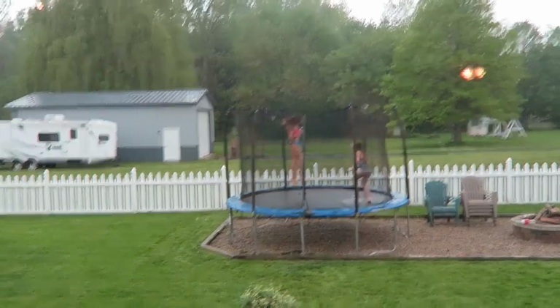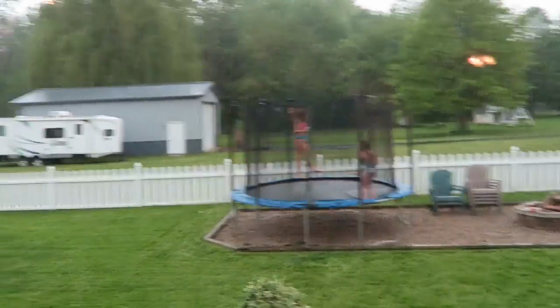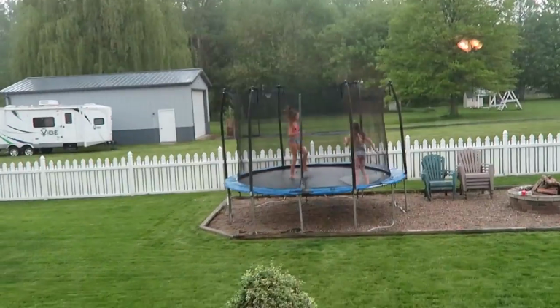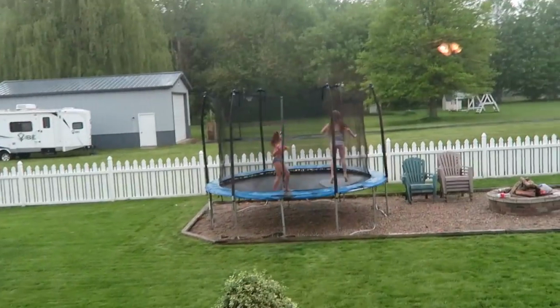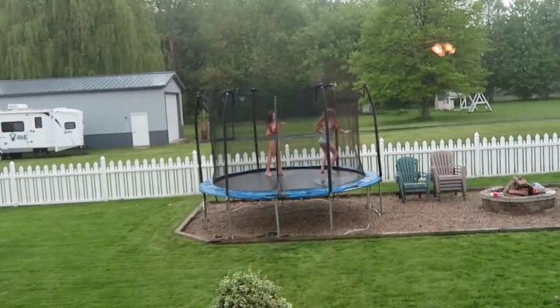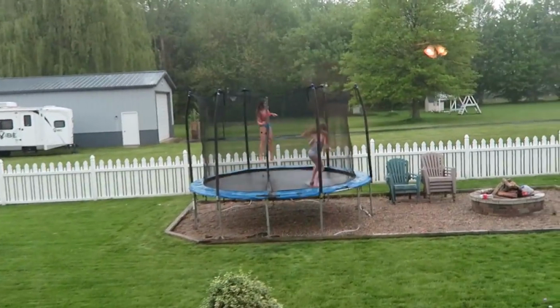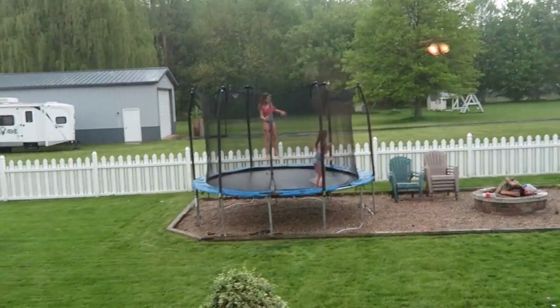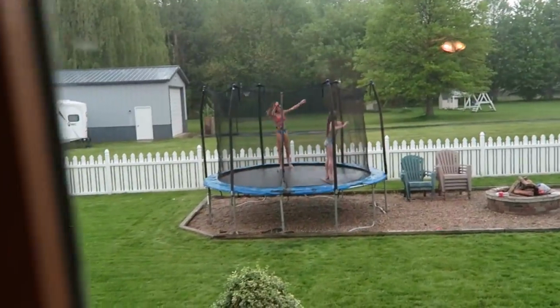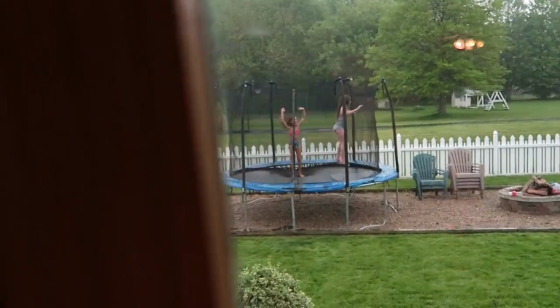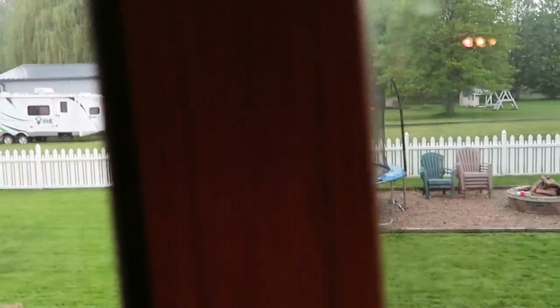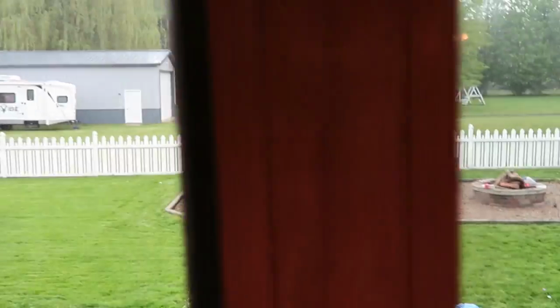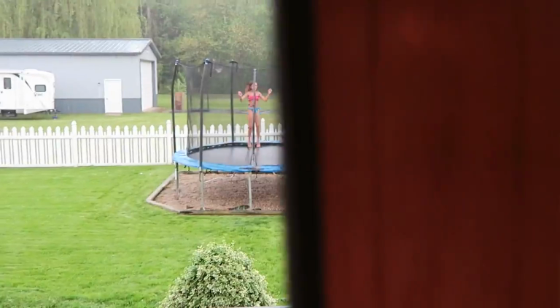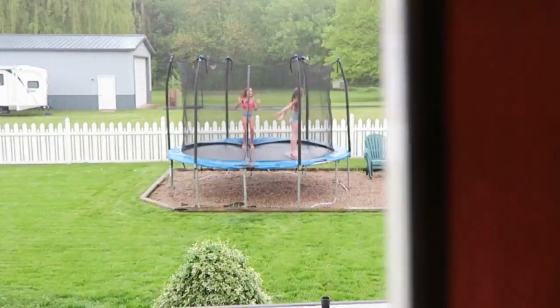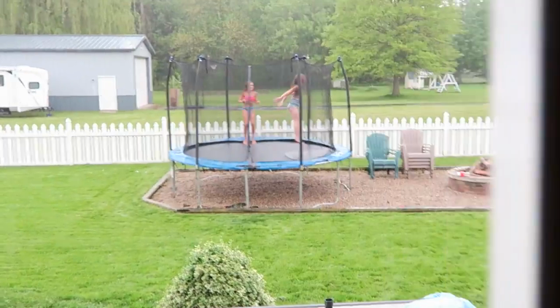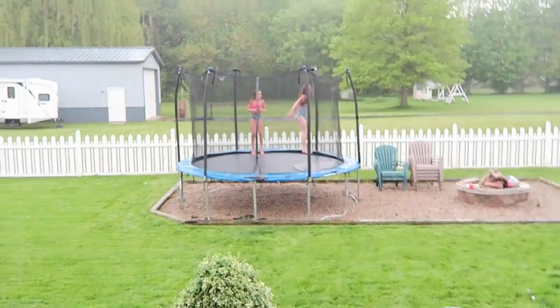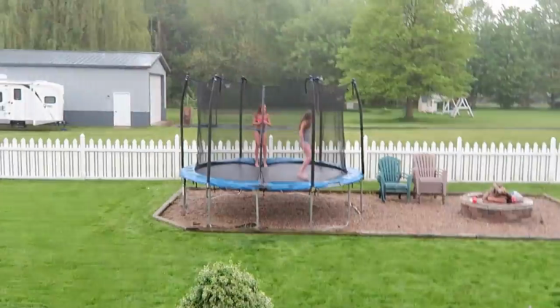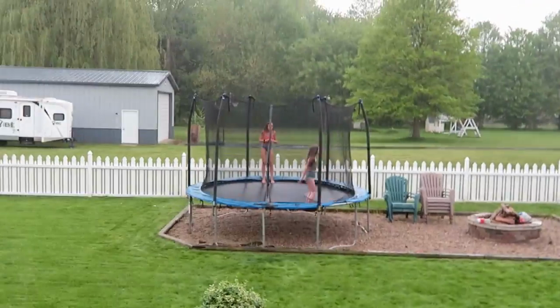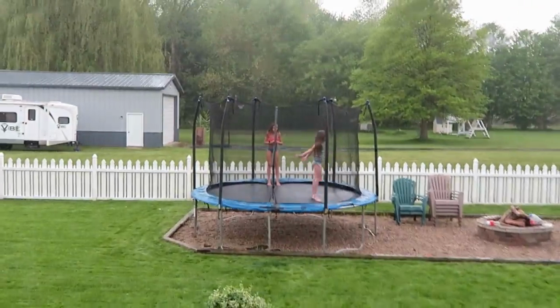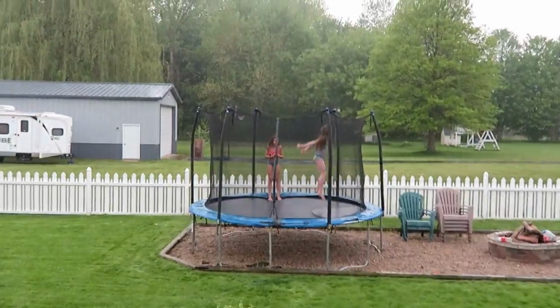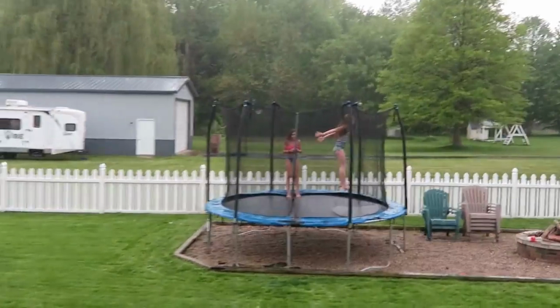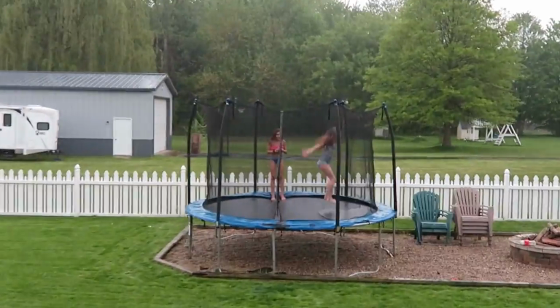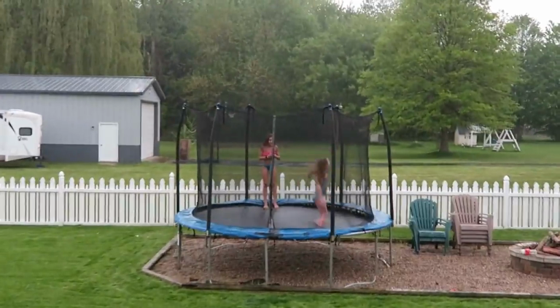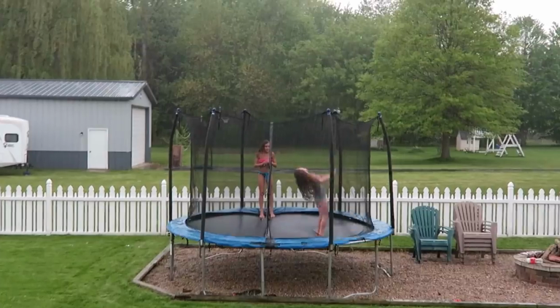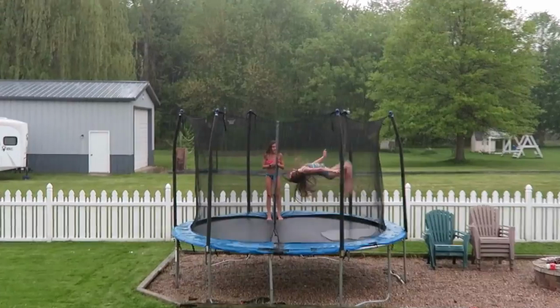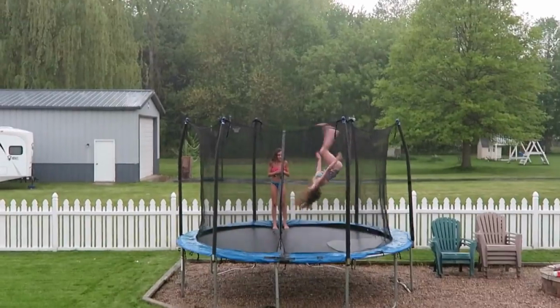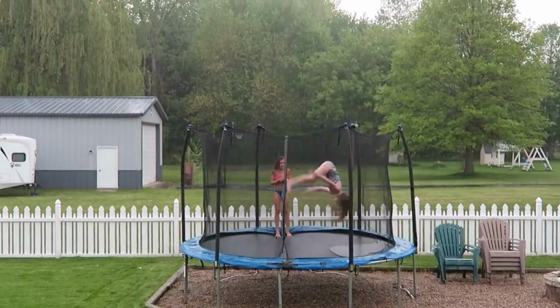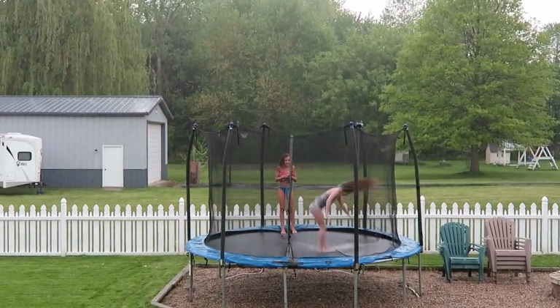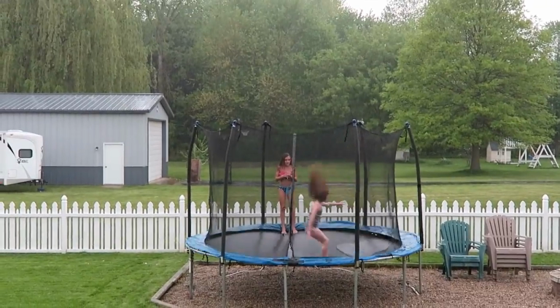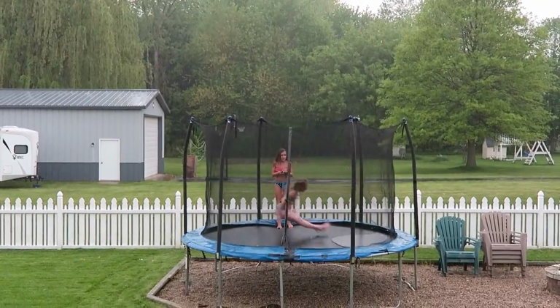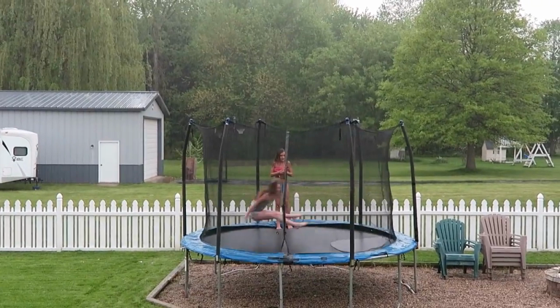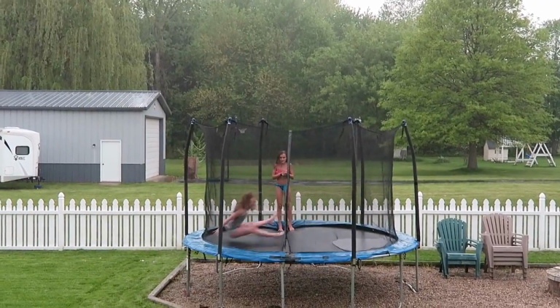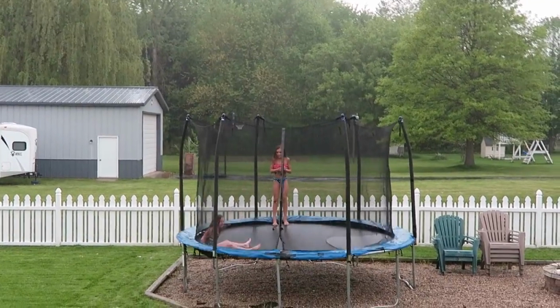Carly is out in the rain, jumping on the trampoline.